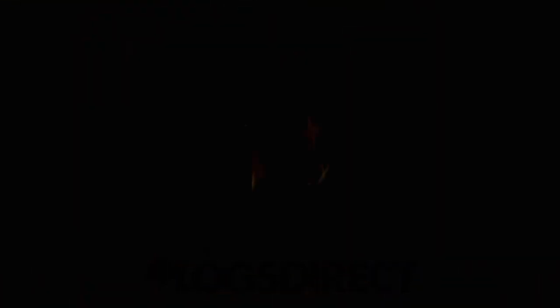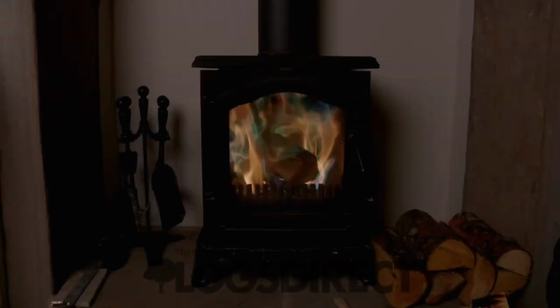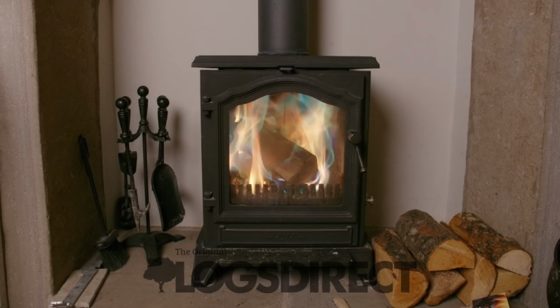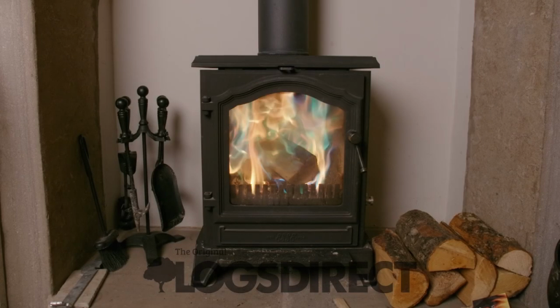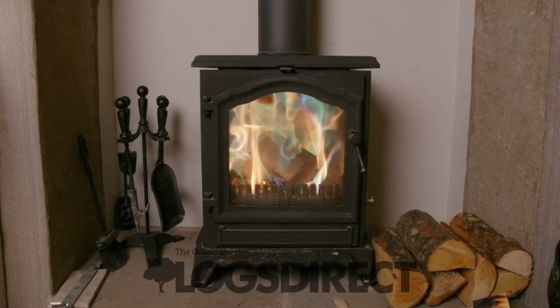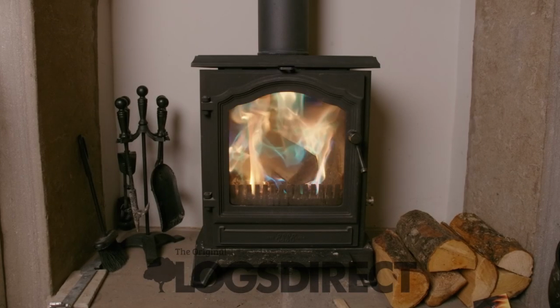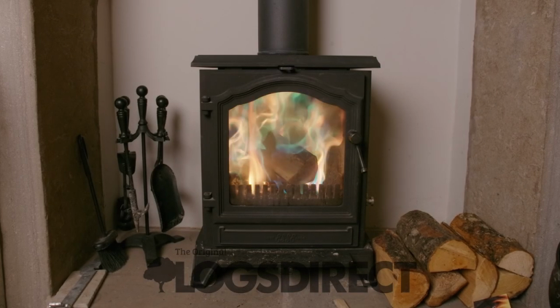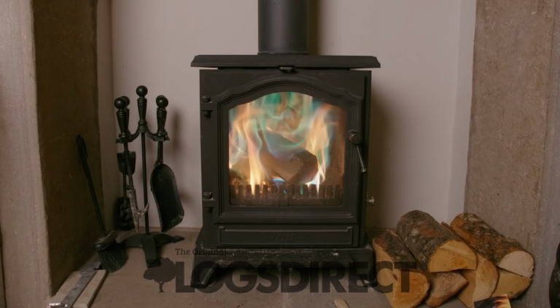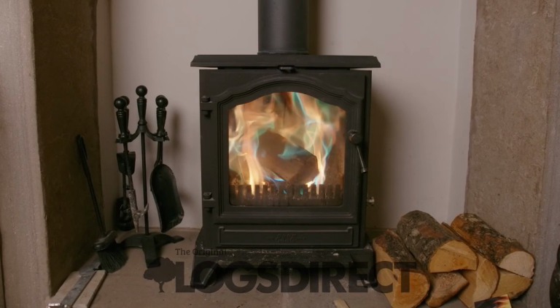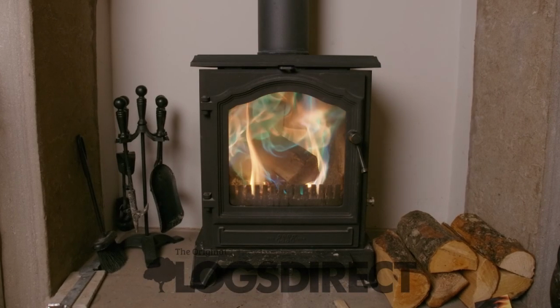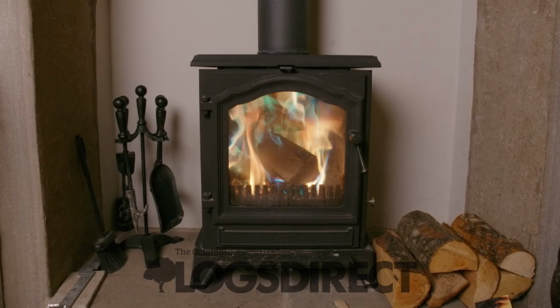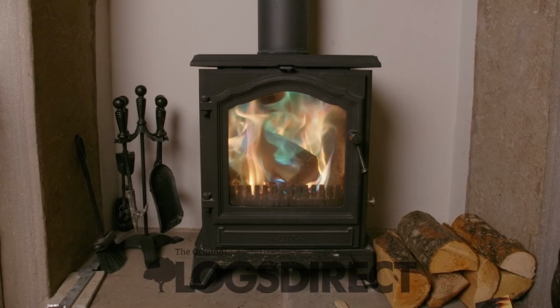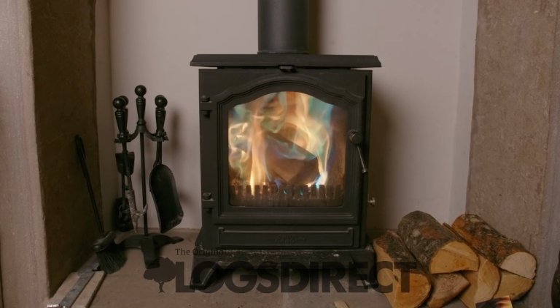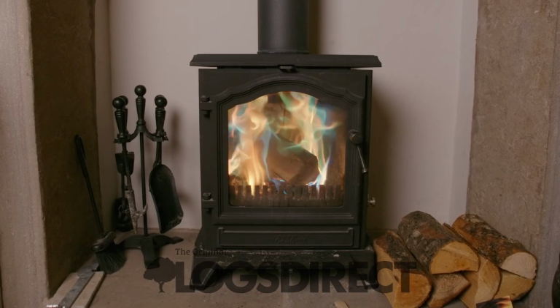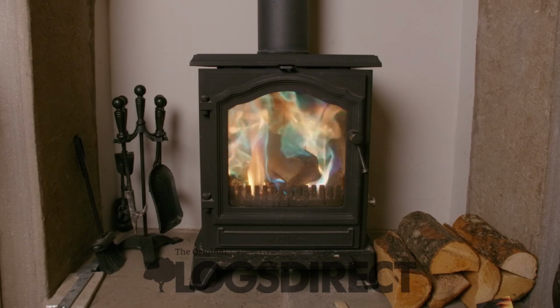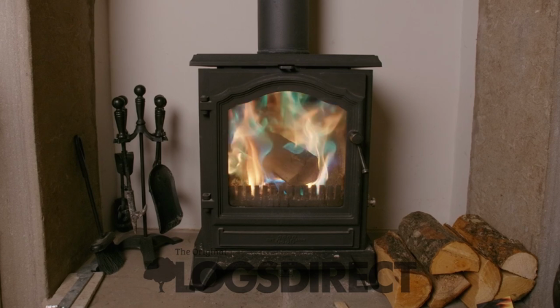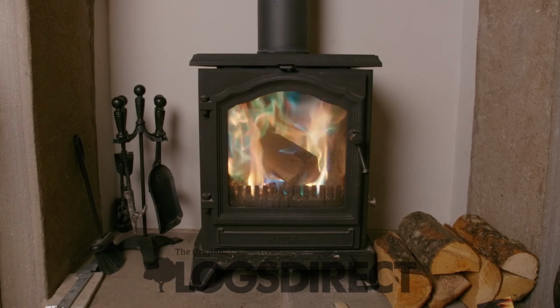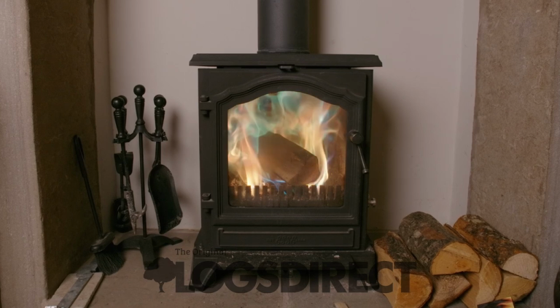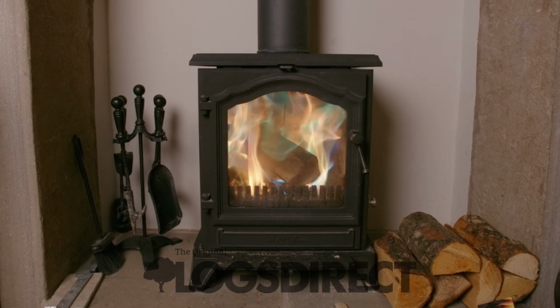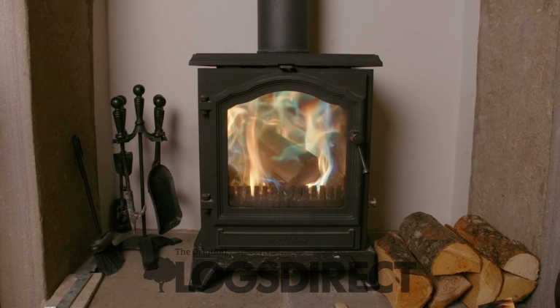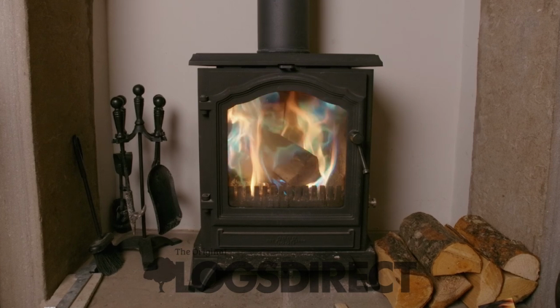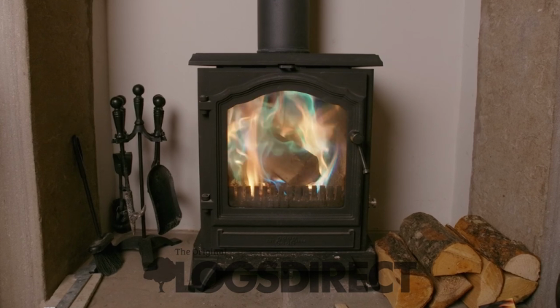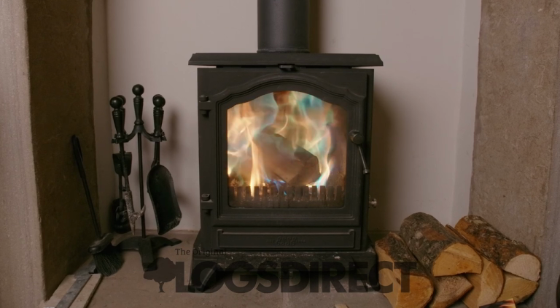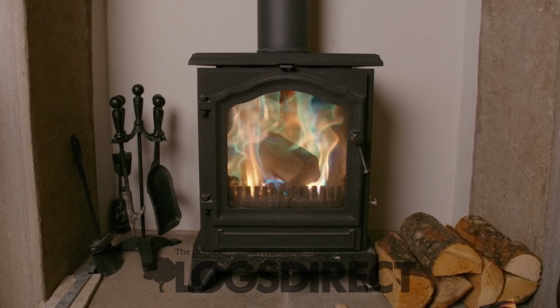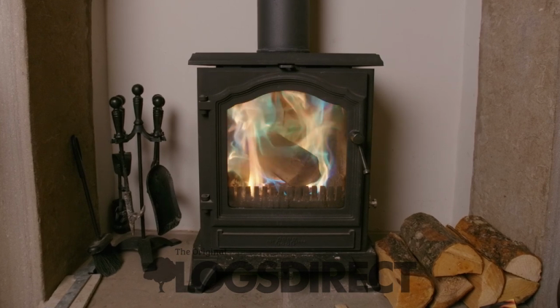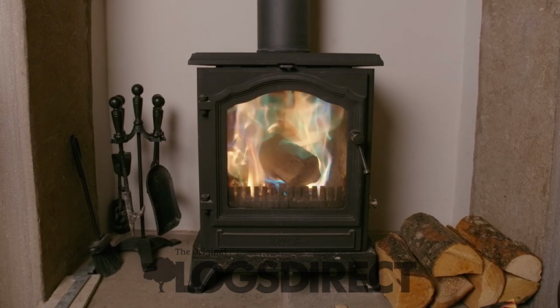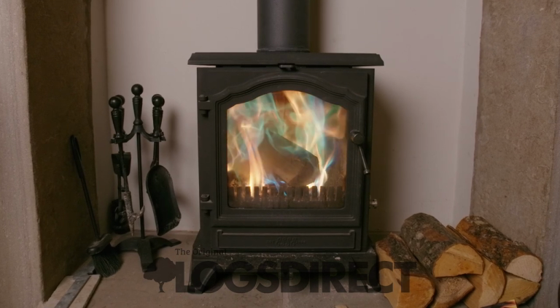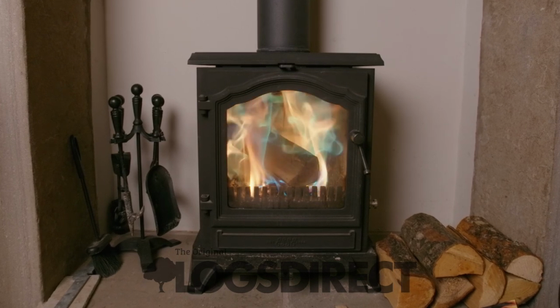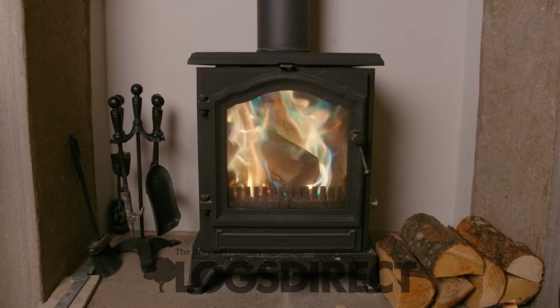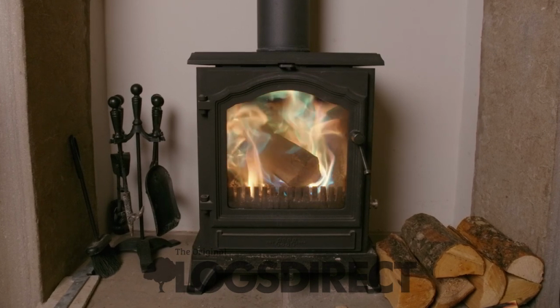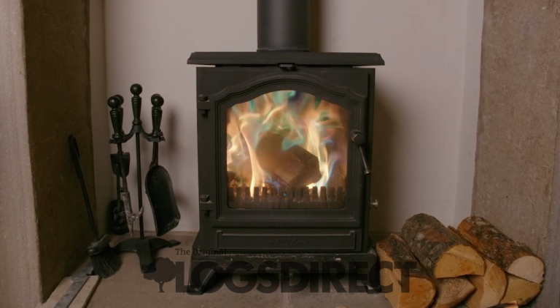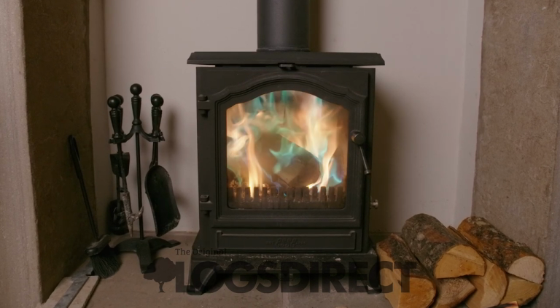So guys, as you can see we've got some cool colours going around — we've got some turquoise, we've got some blues going on there.